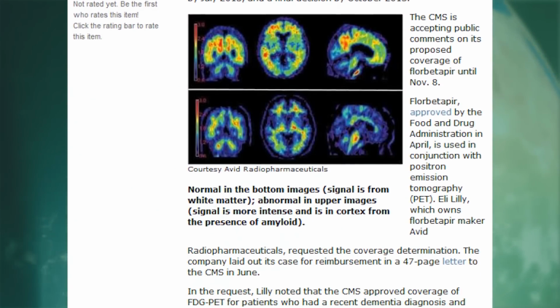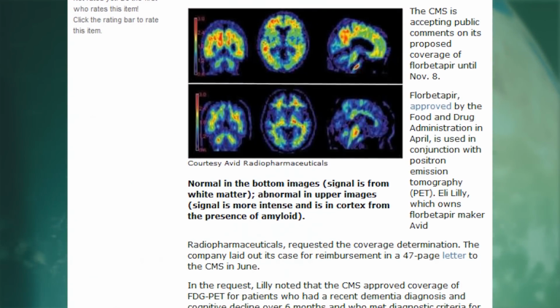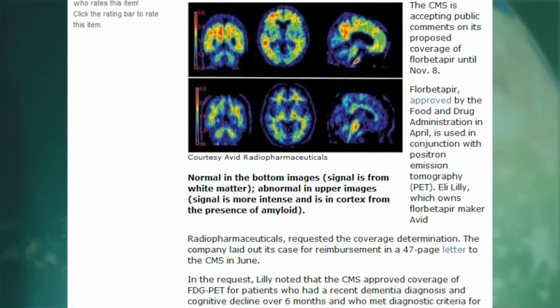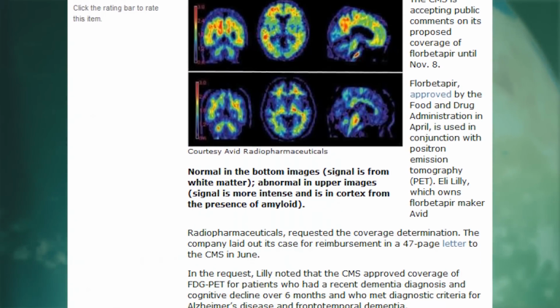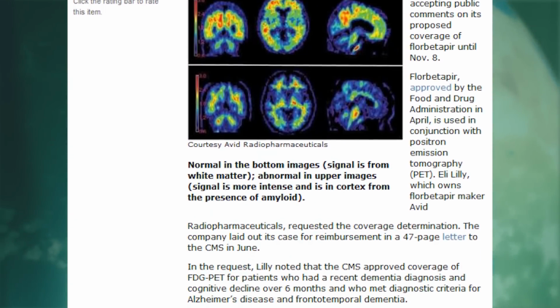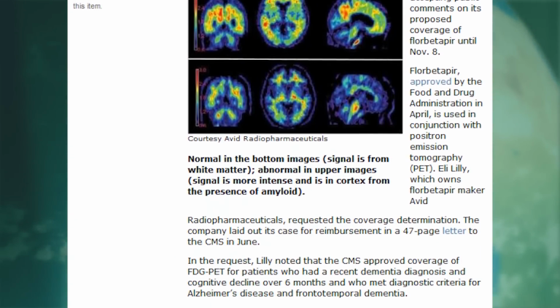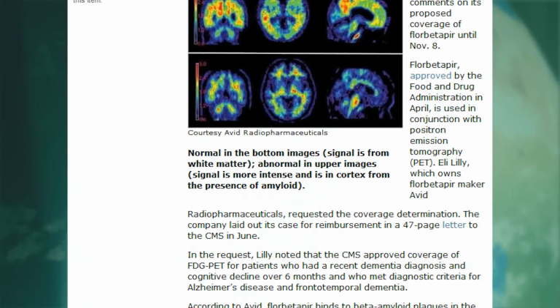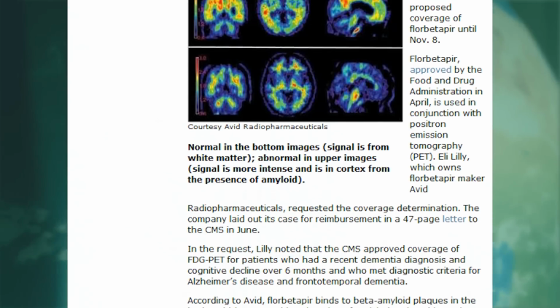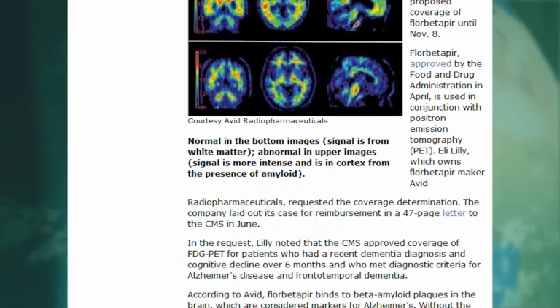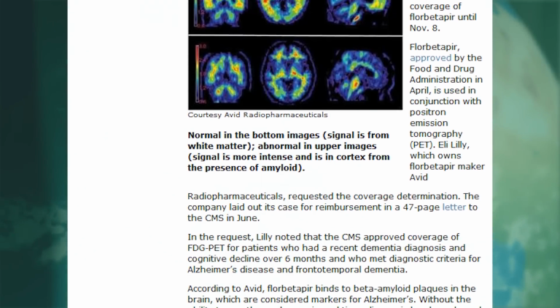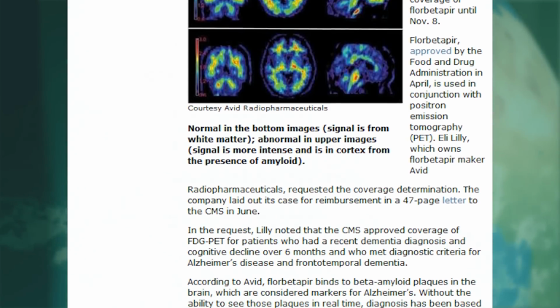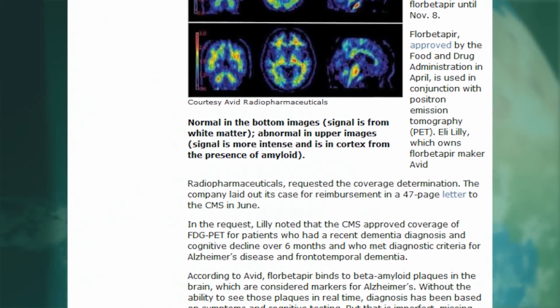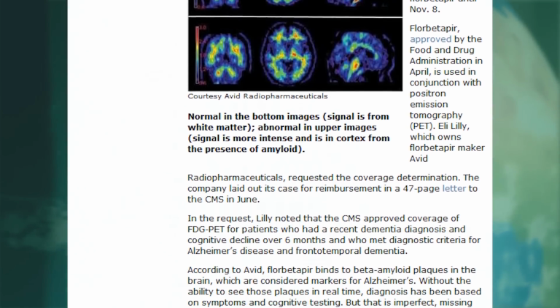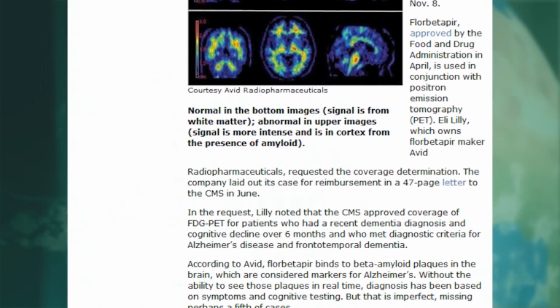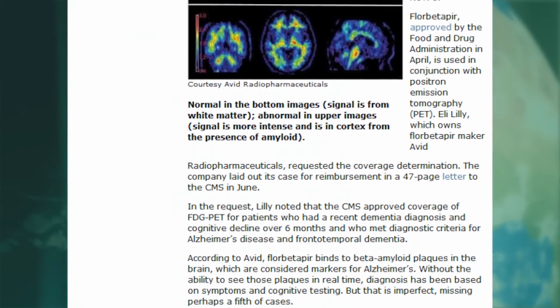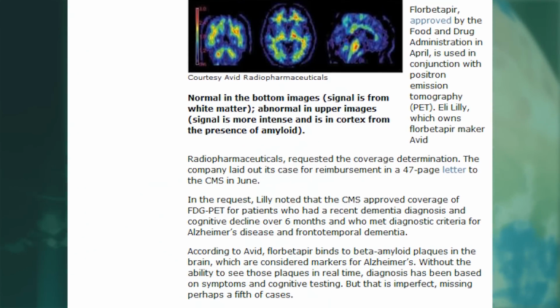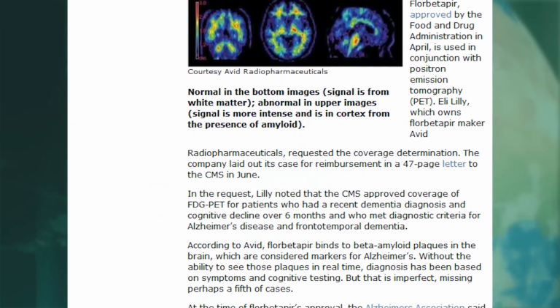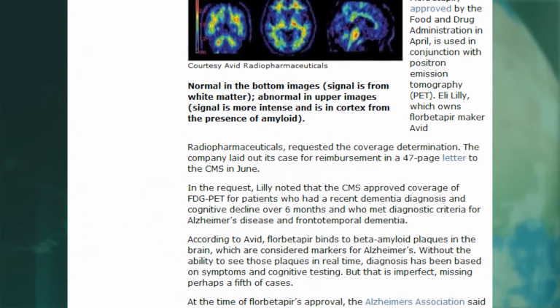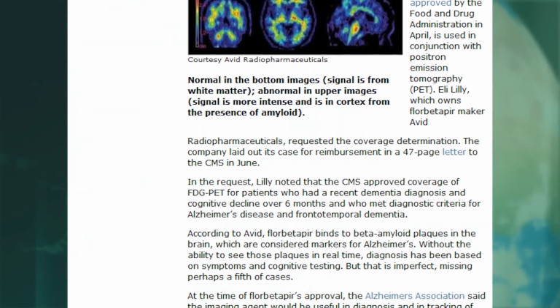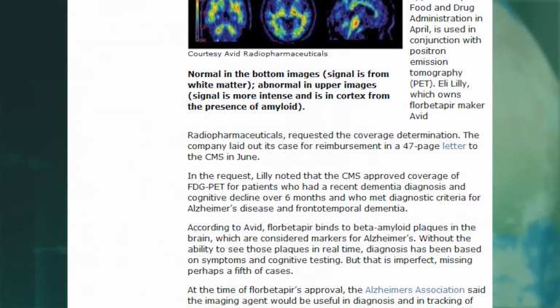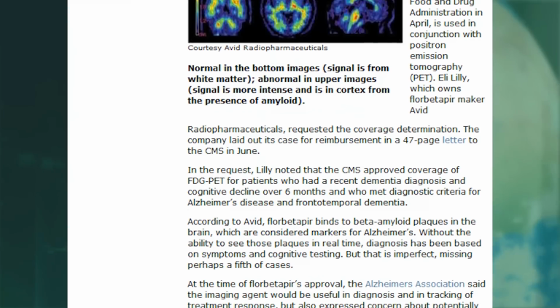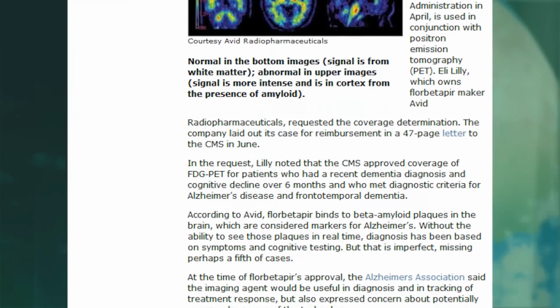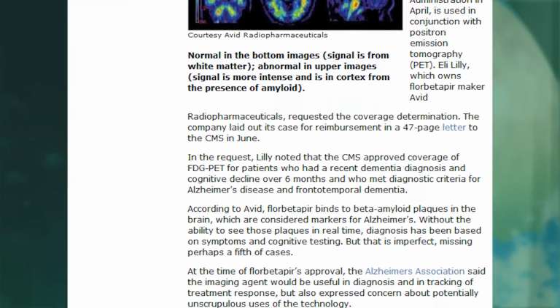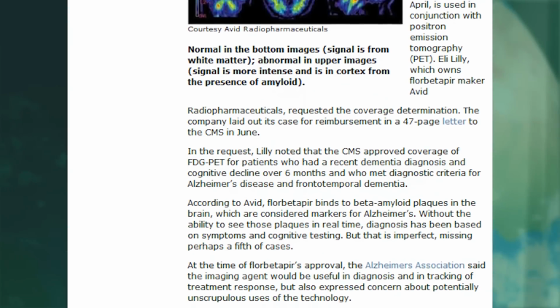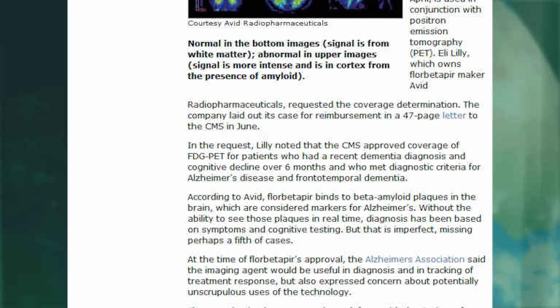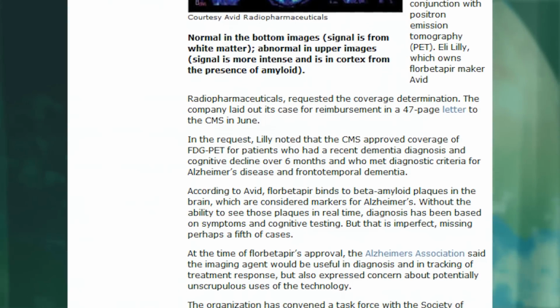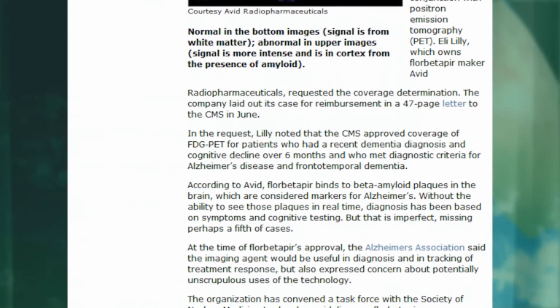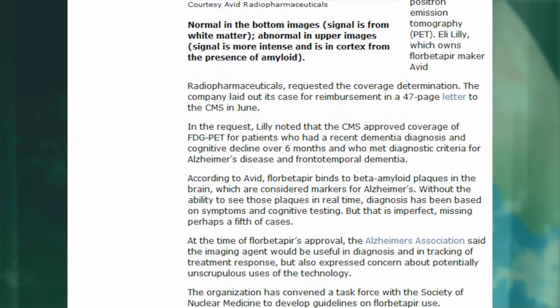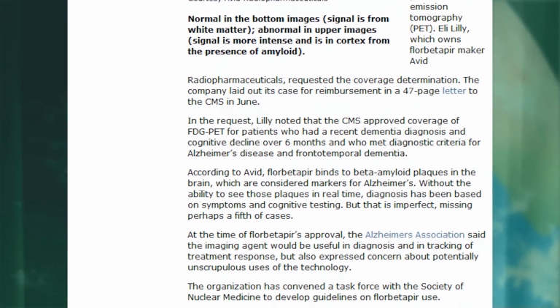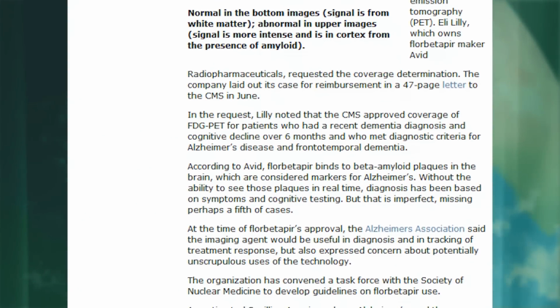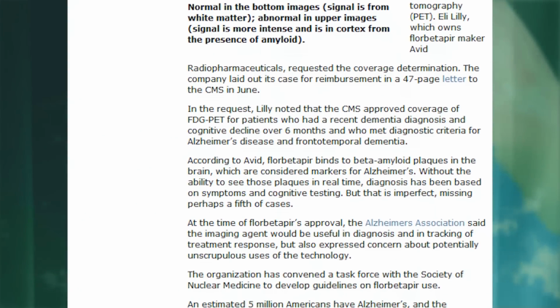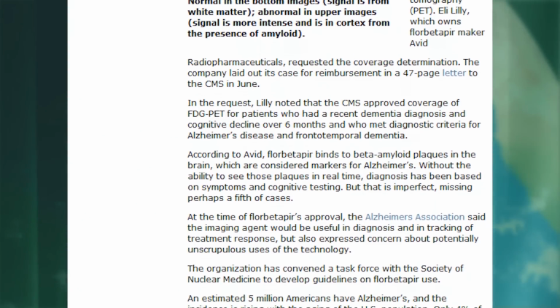The scan costs about $3,000 and isn't covered by private or public insurance. But the Centers for Medicare and Medicaid Services is accepting public comments on a proposal to cover Florbetapir.